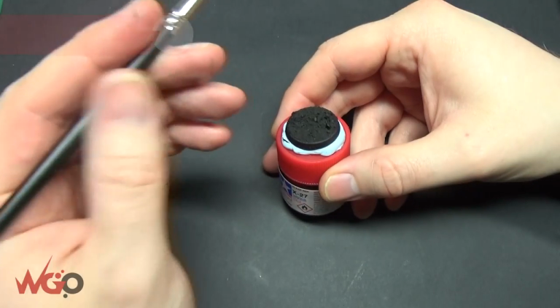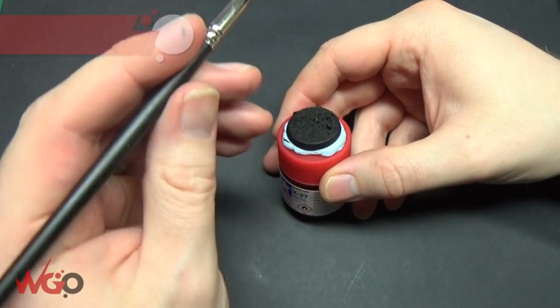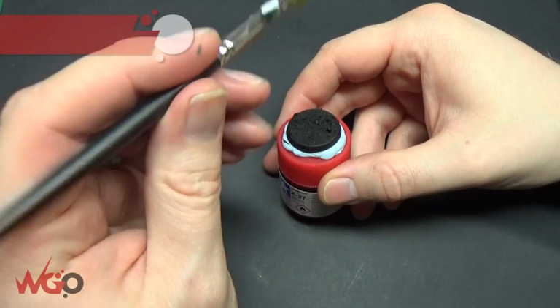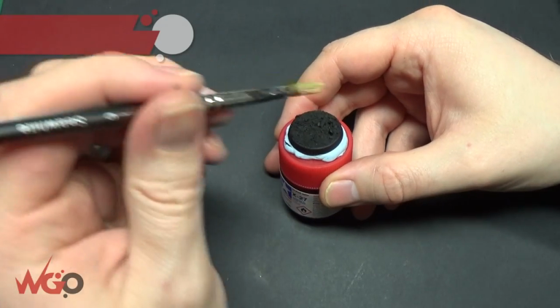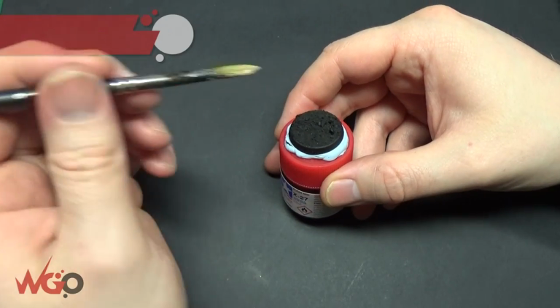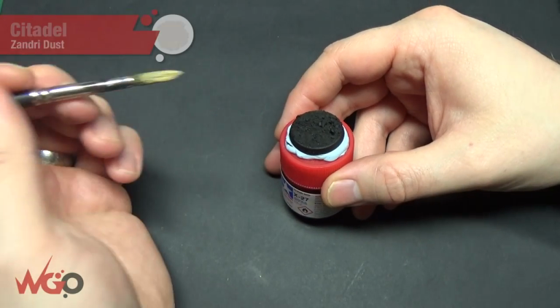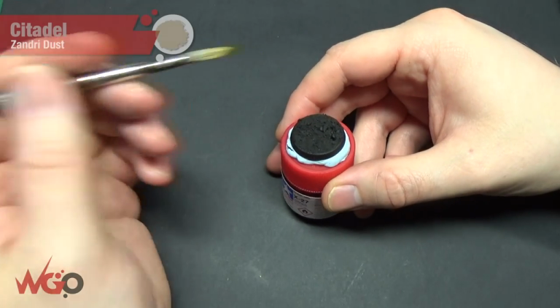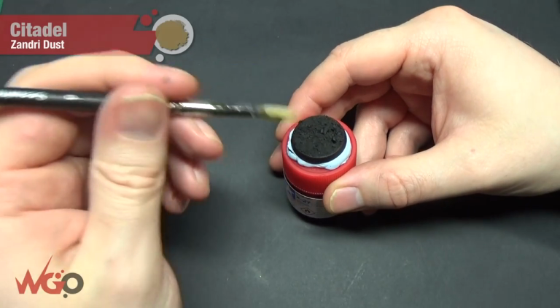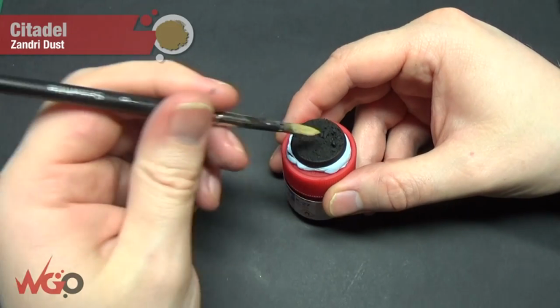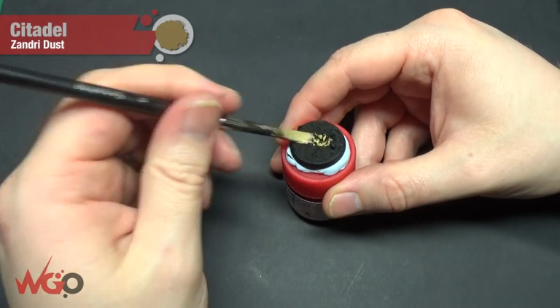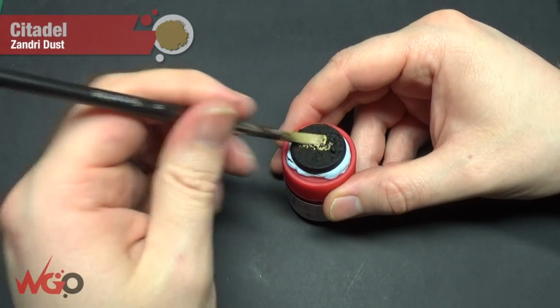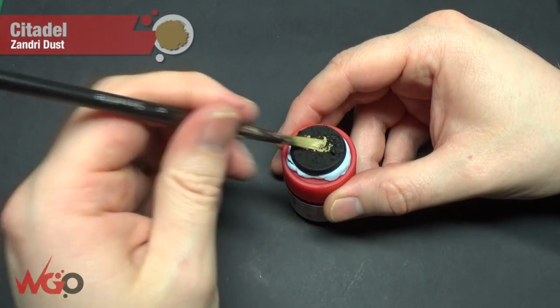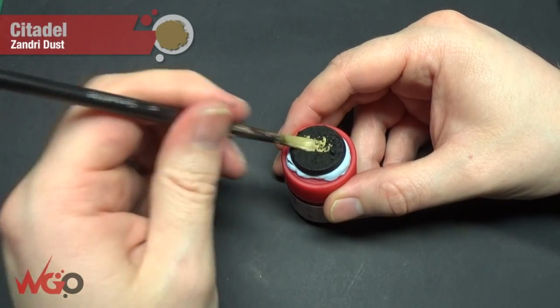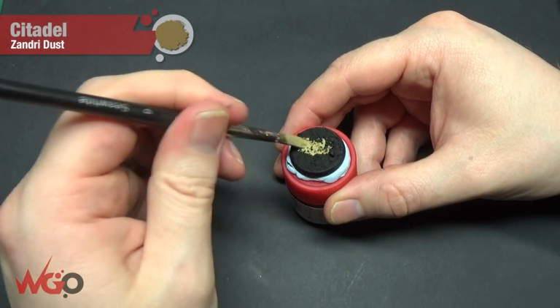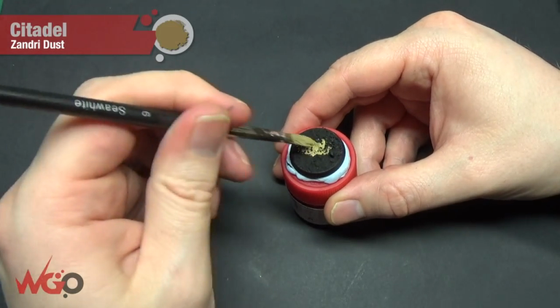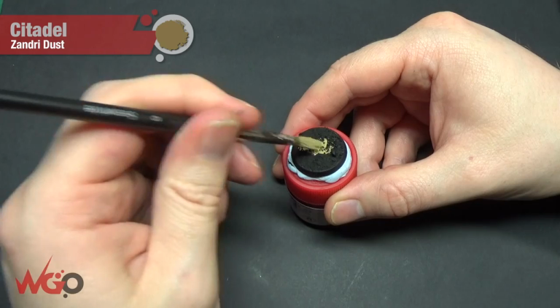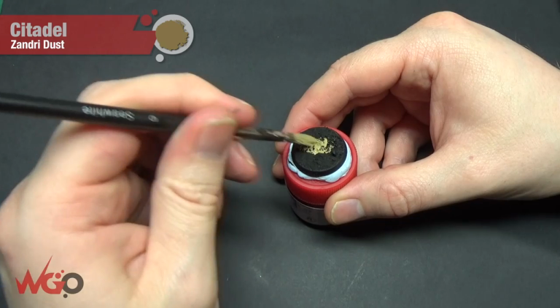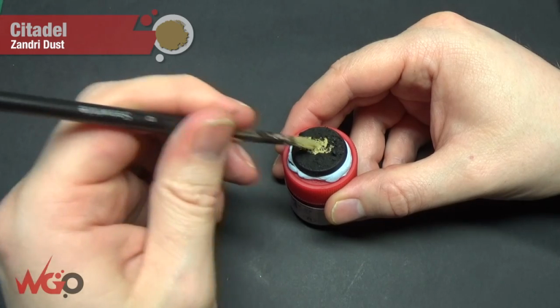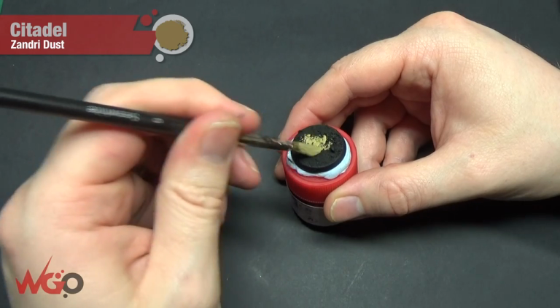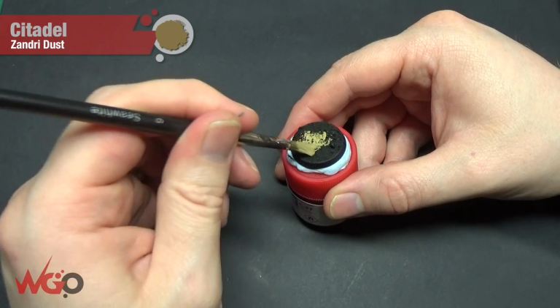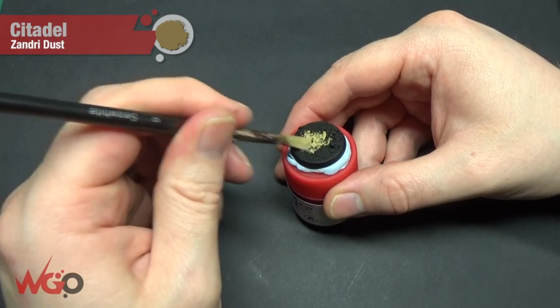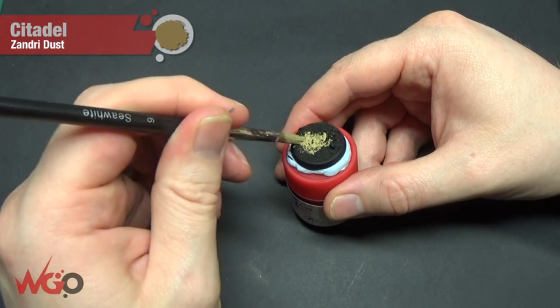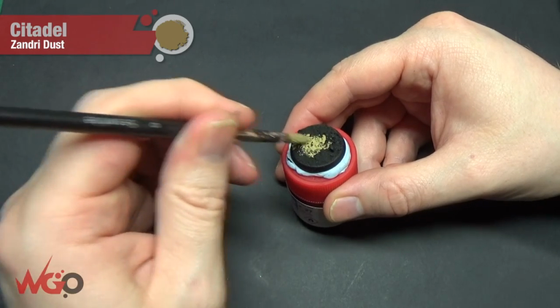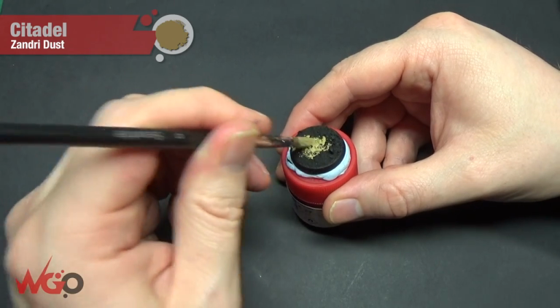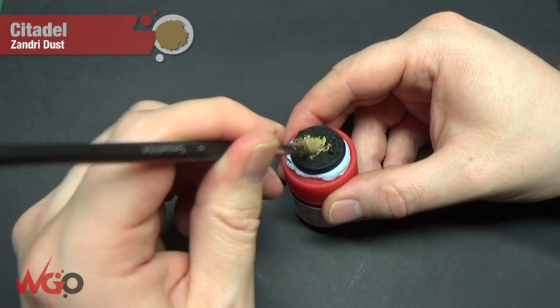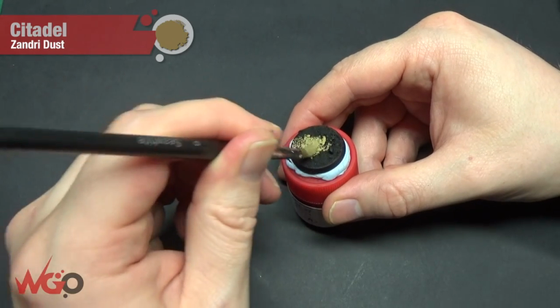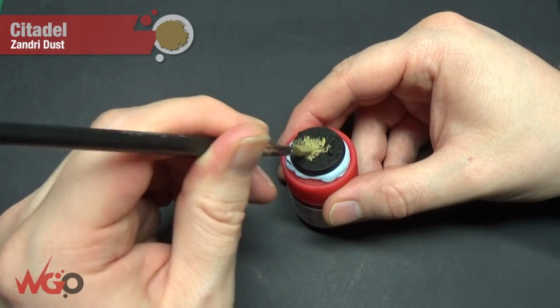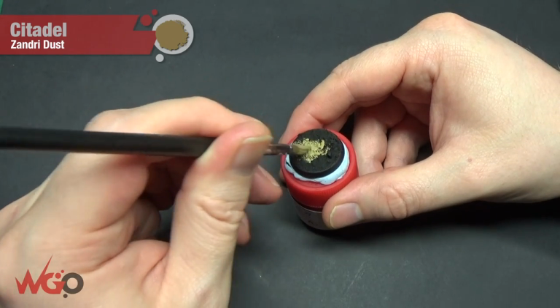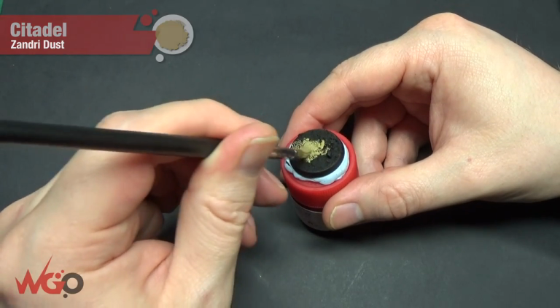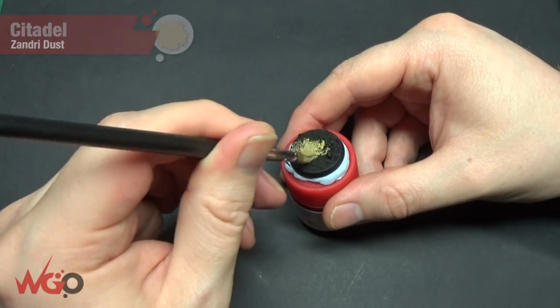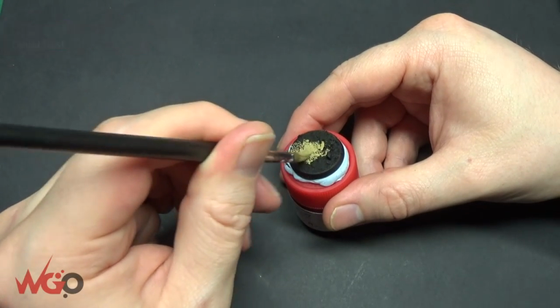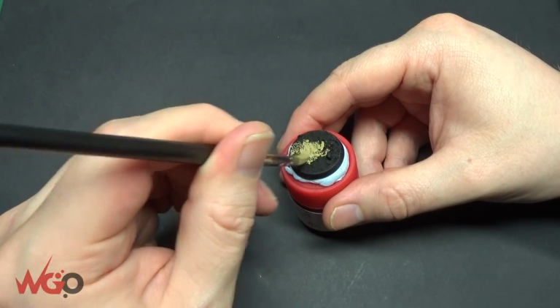Hey, this is Sam from WargamerOnline again, and I'm going to do the second desert base video out of the two that I've done so far.